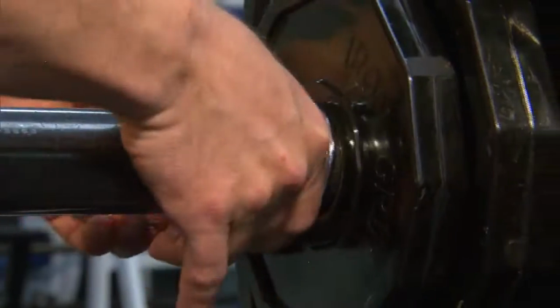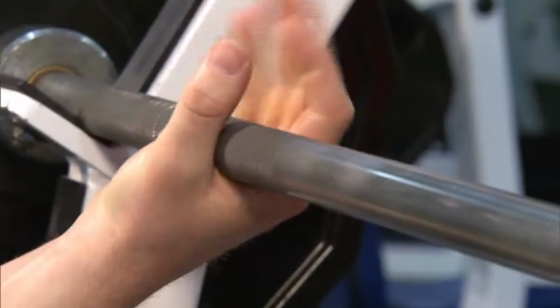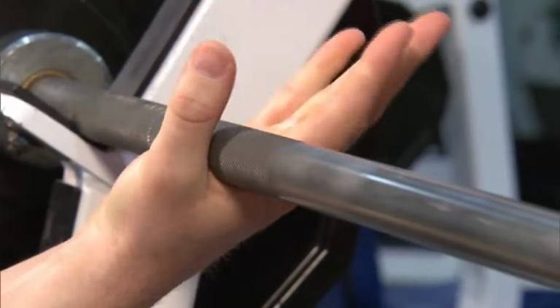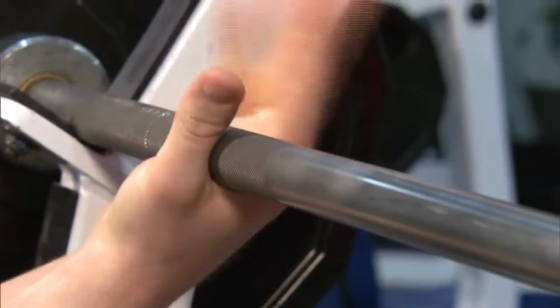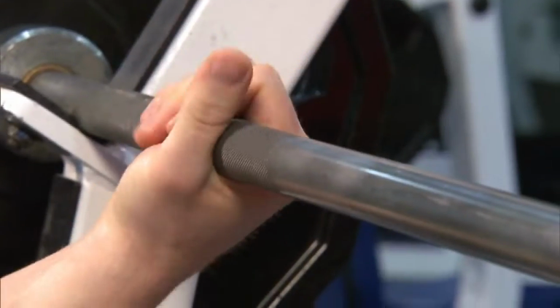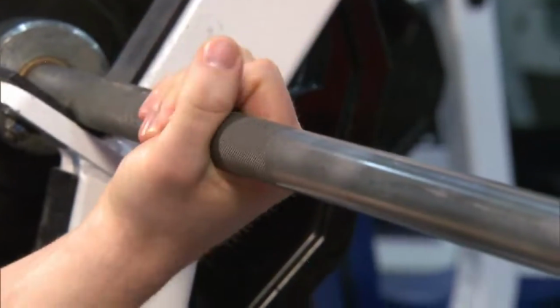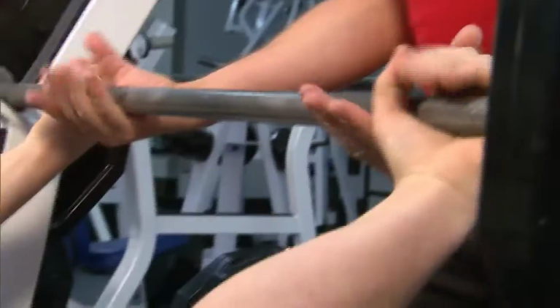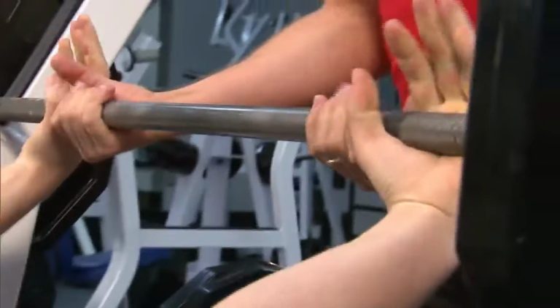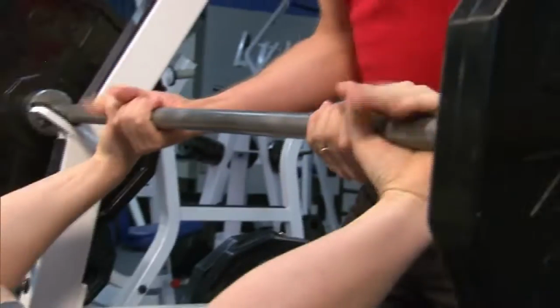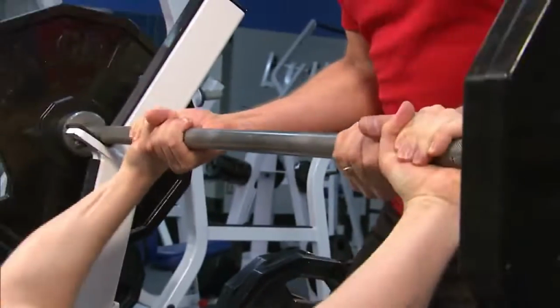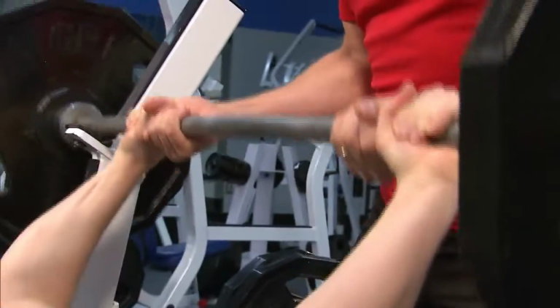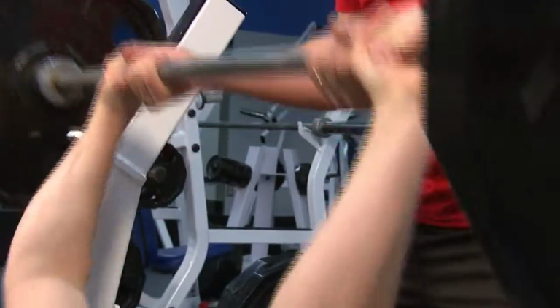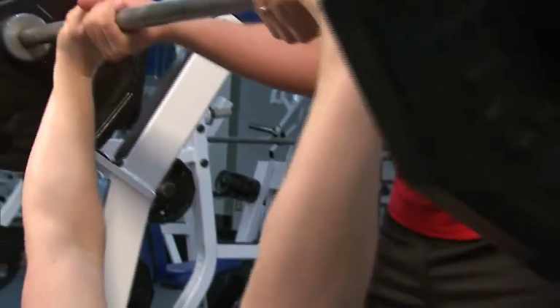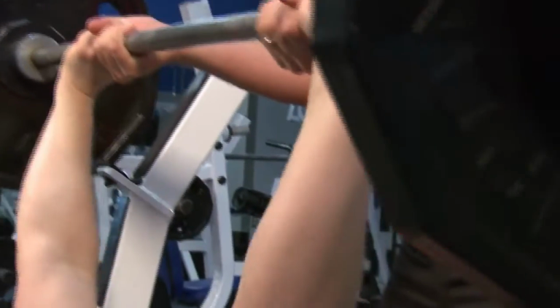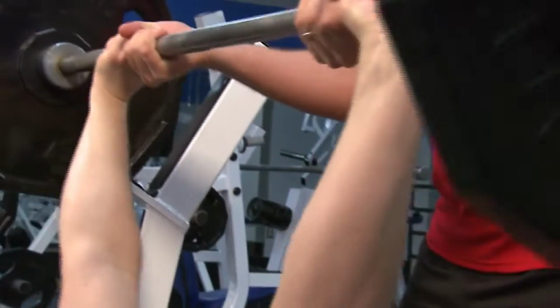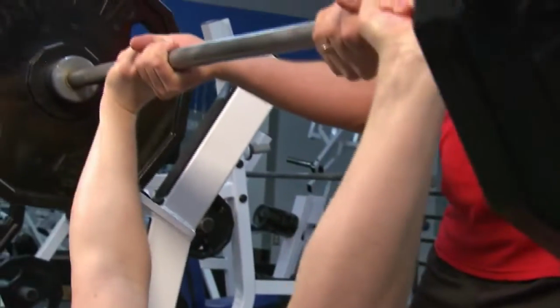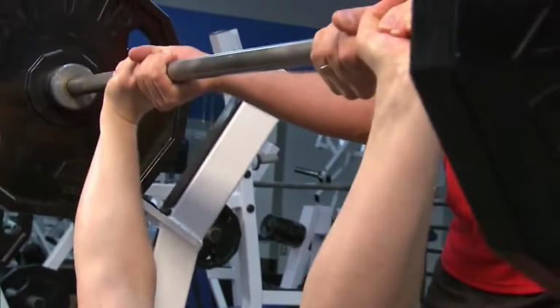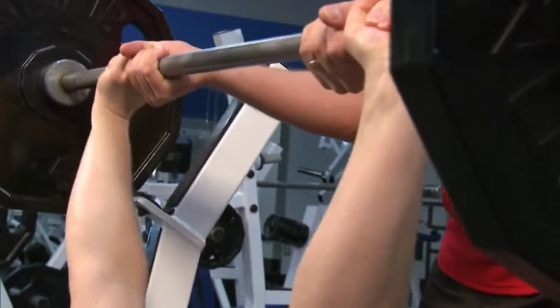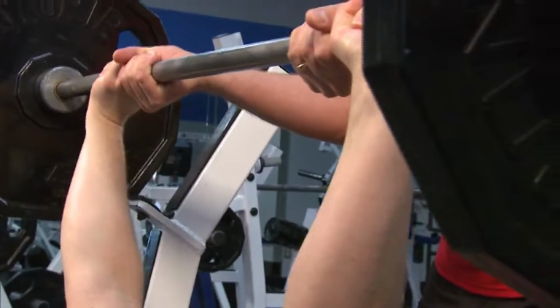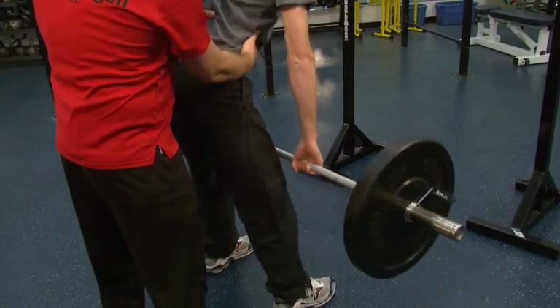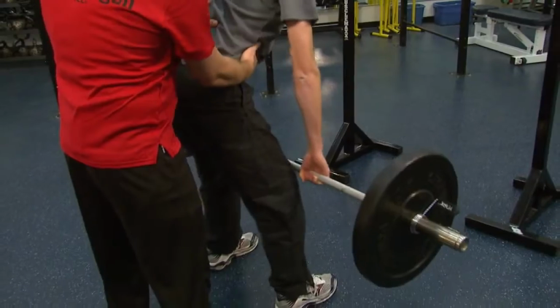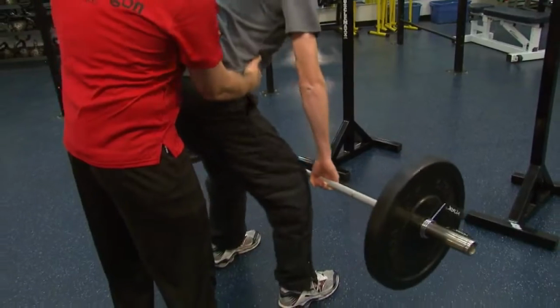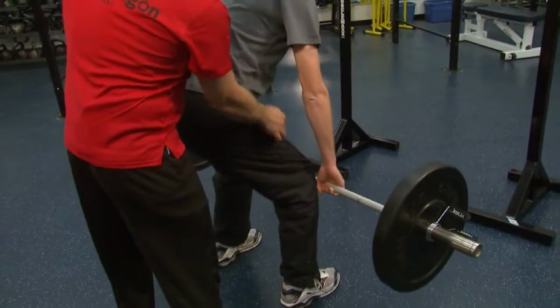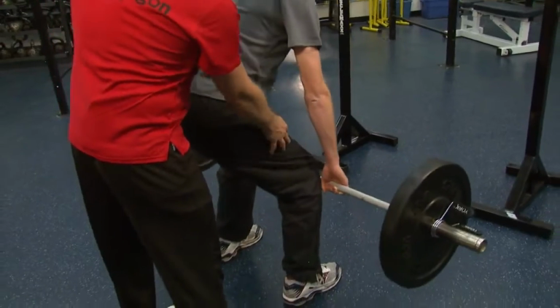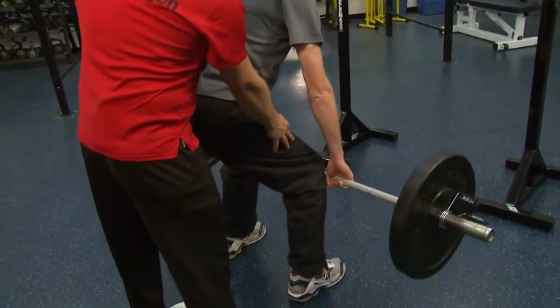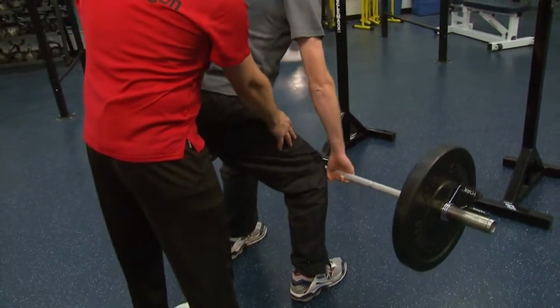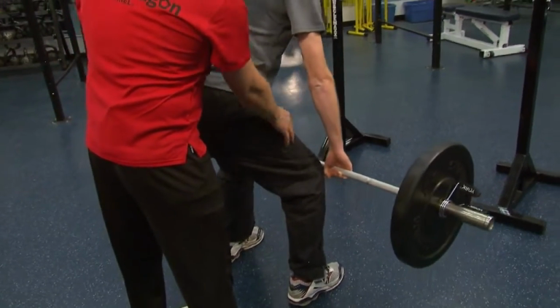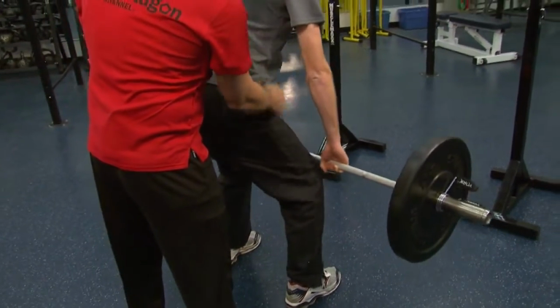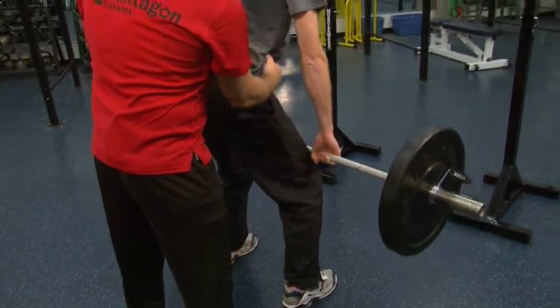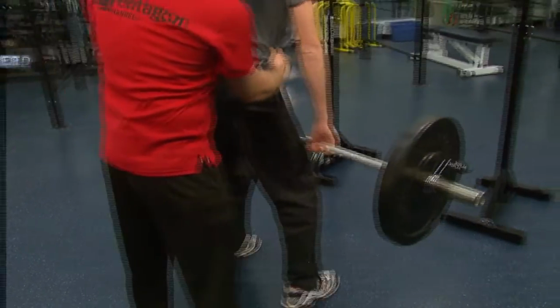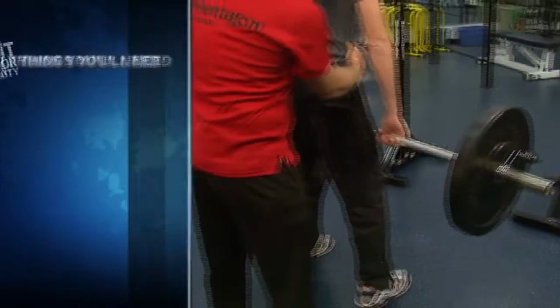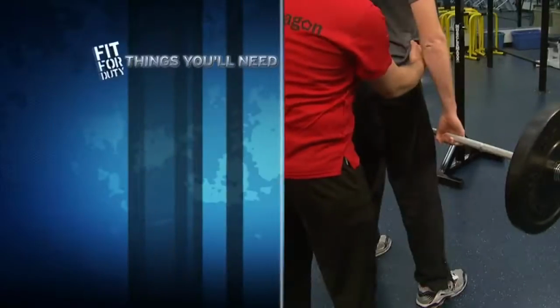Coming up next on Fit for Duty, we're in the weight room. The first exercise we're going to do is barbell squats.